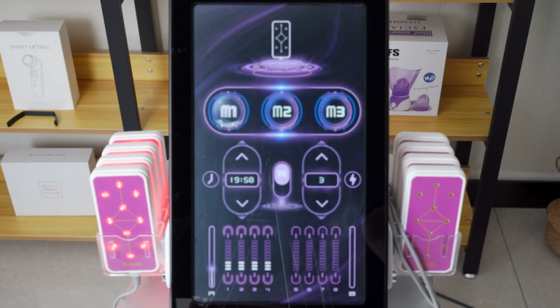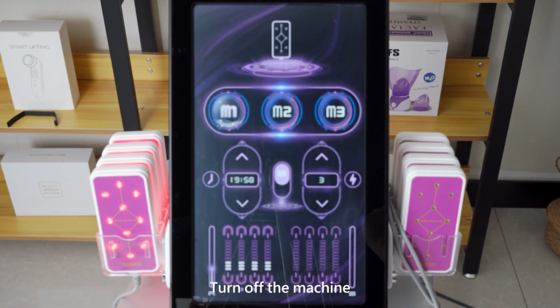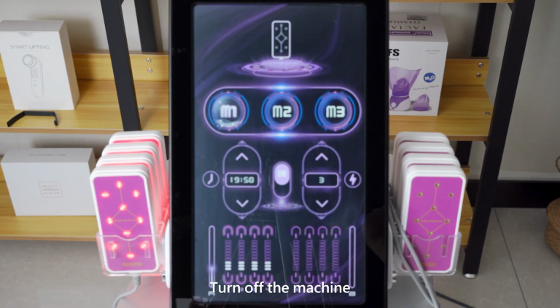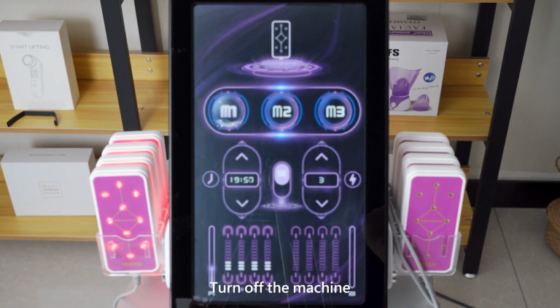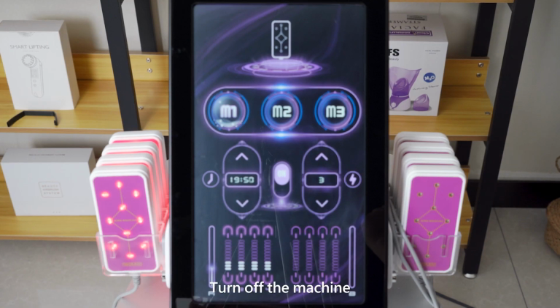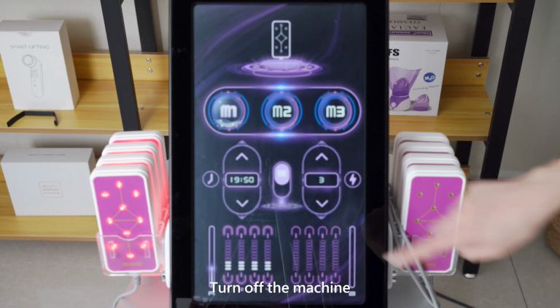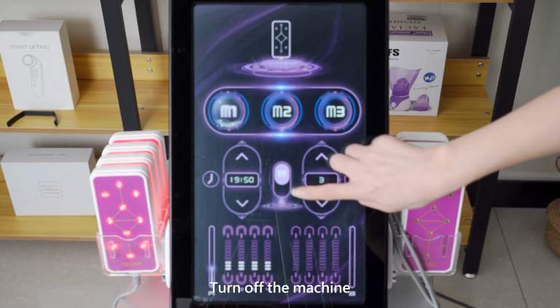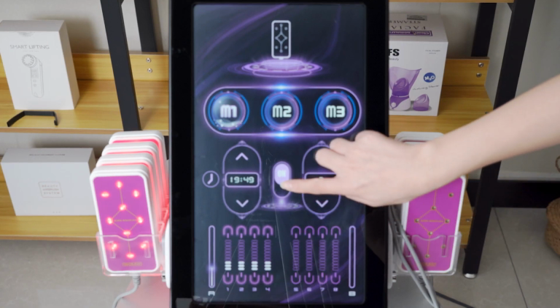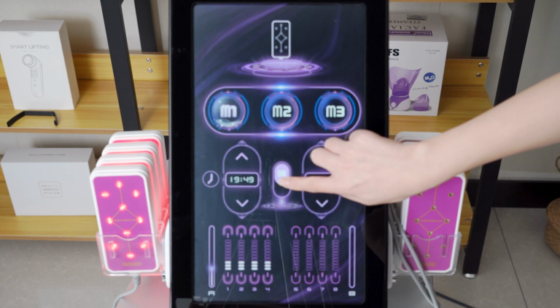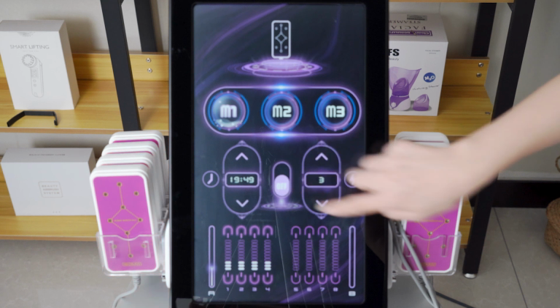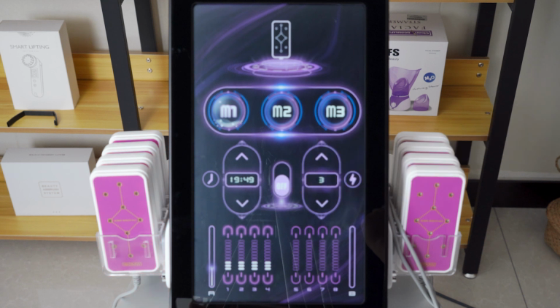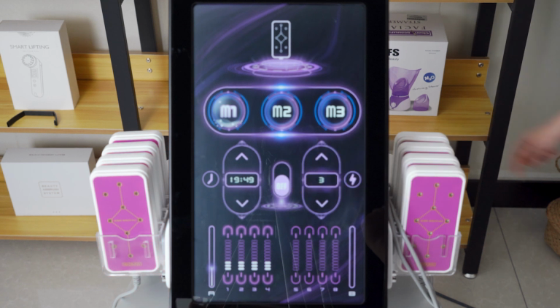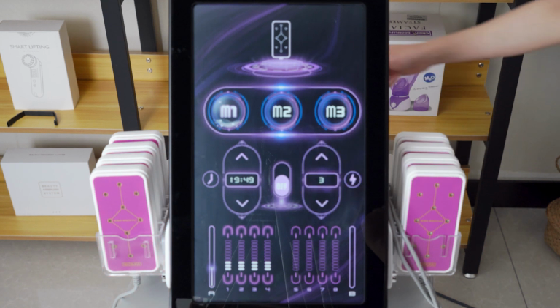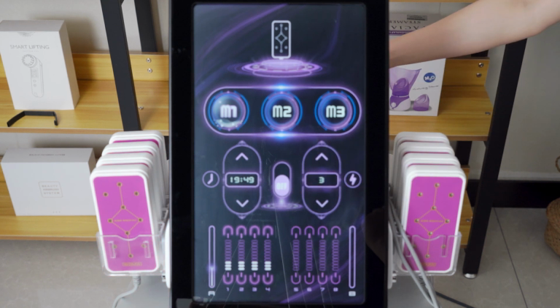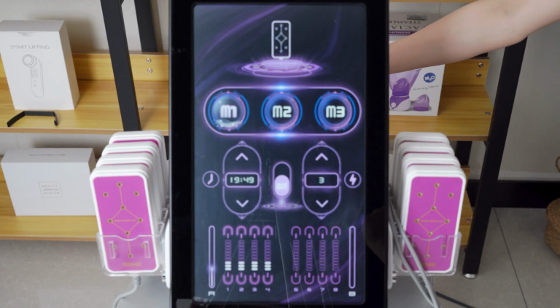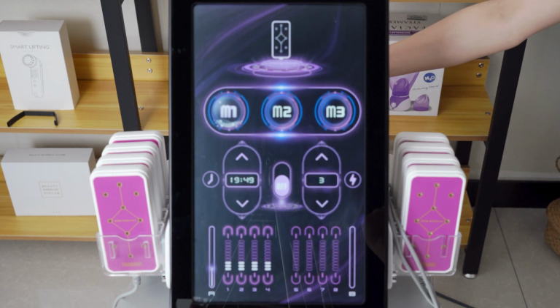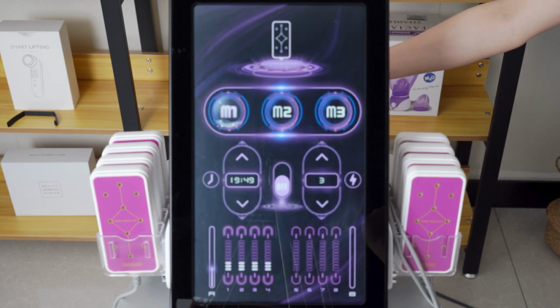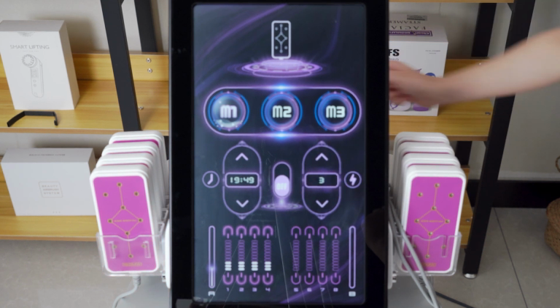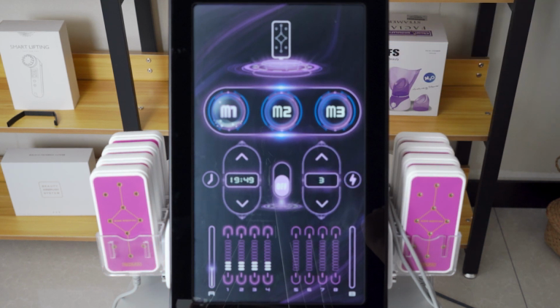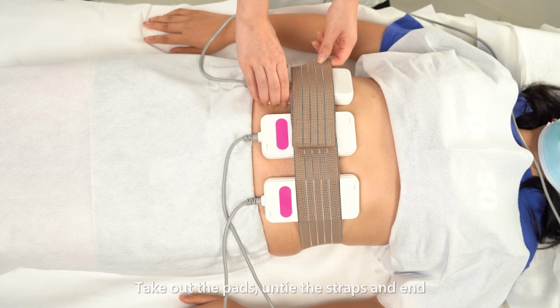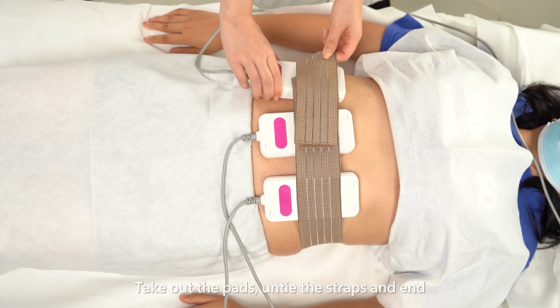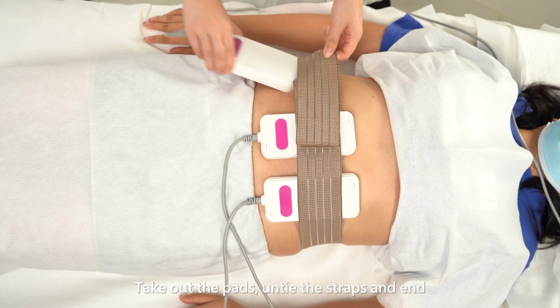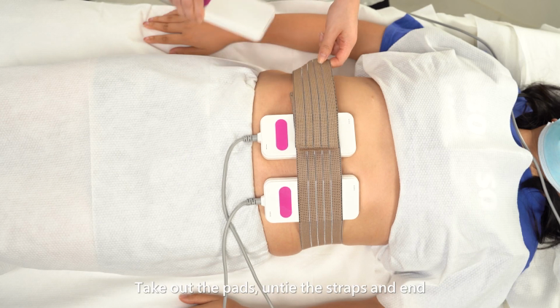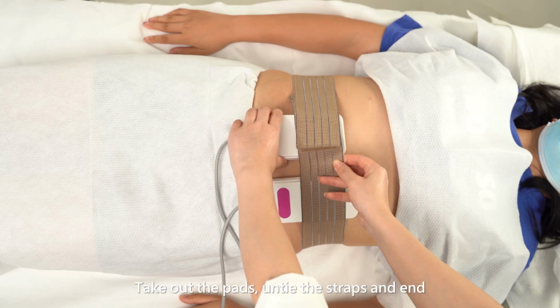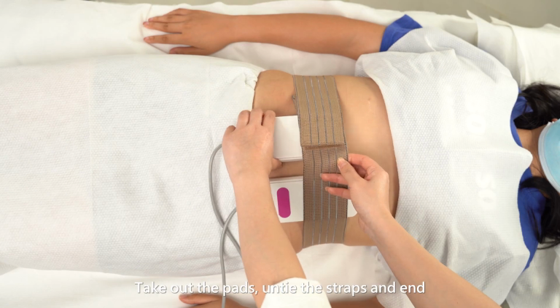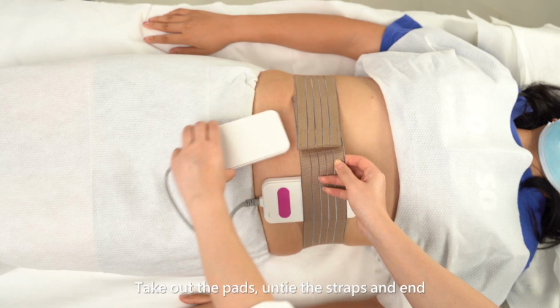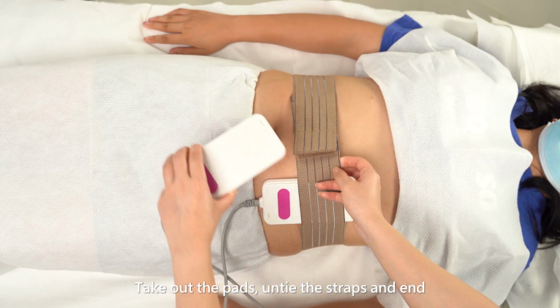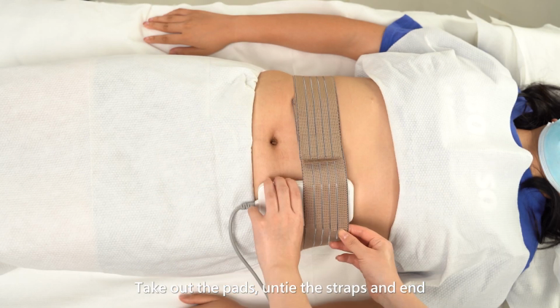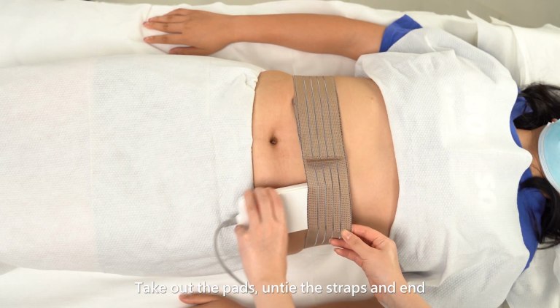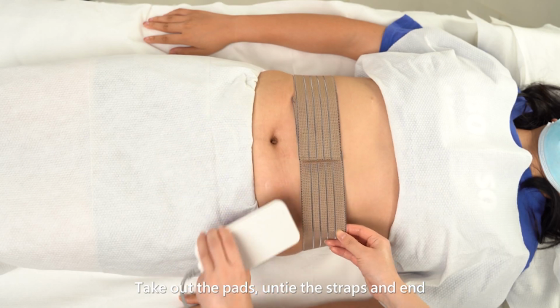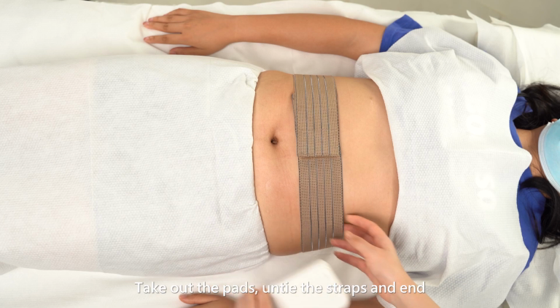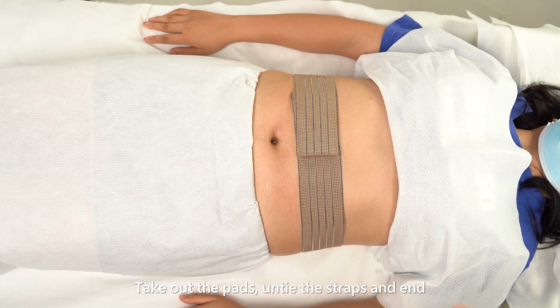Turn off the machine. Take out the pads, untie the straps, and end.